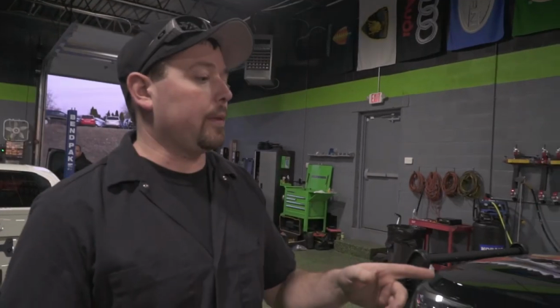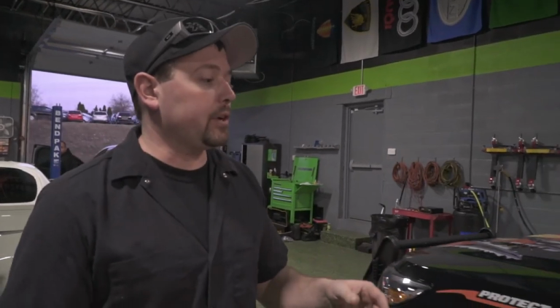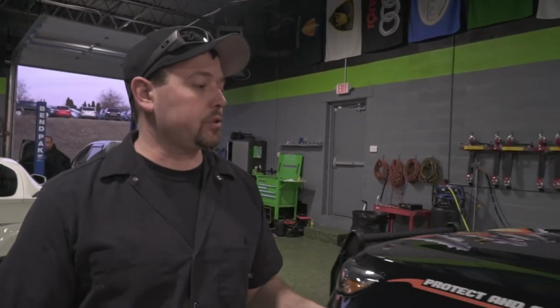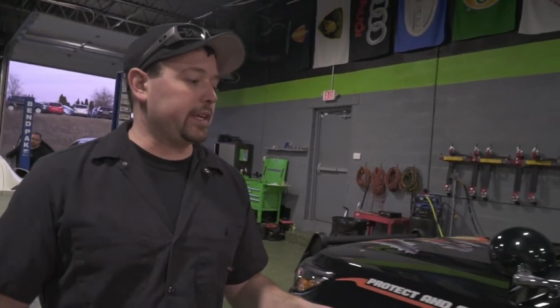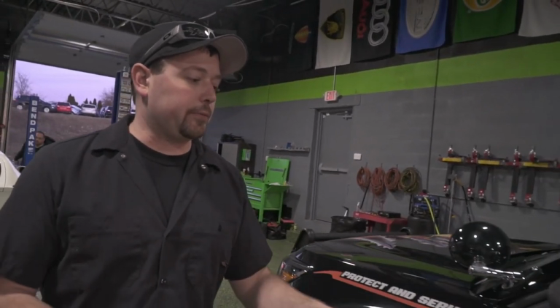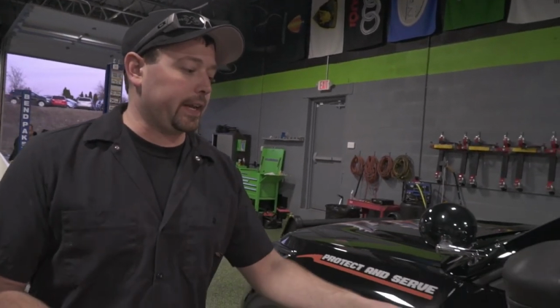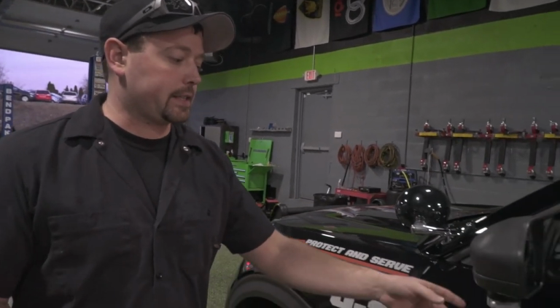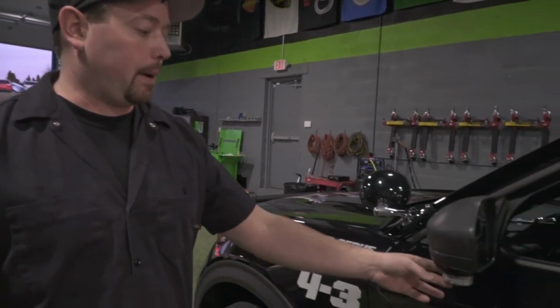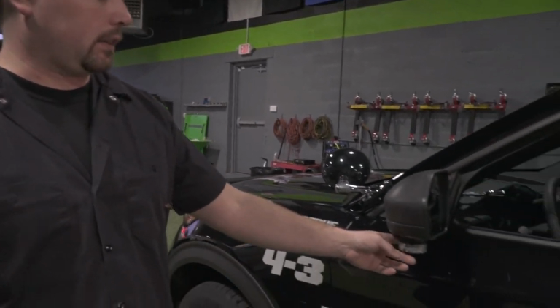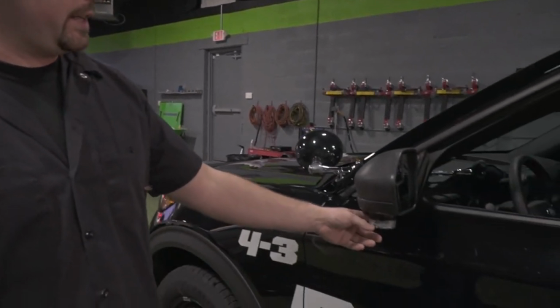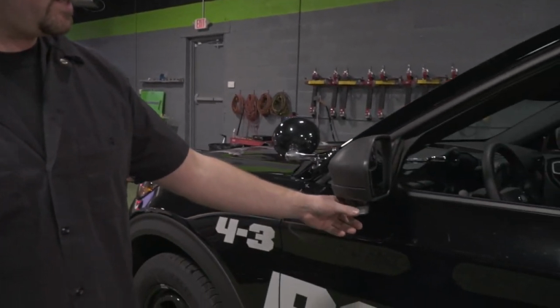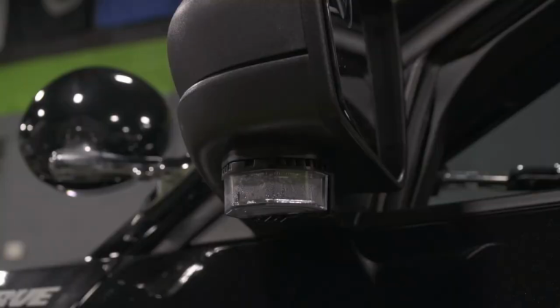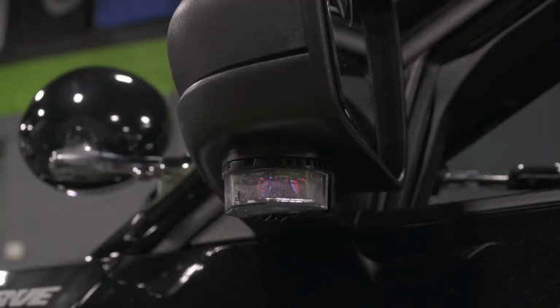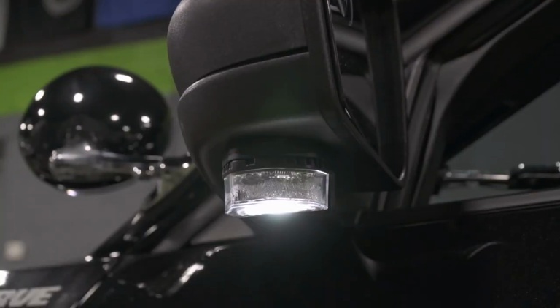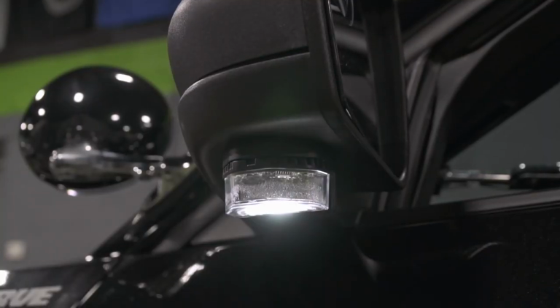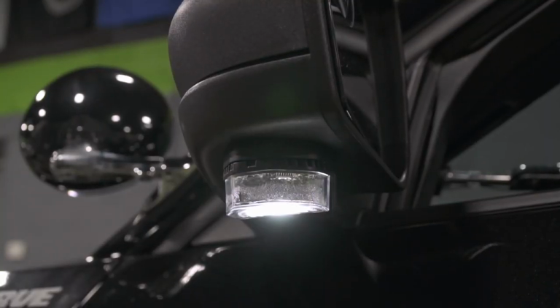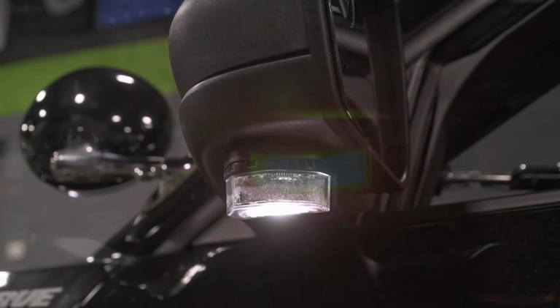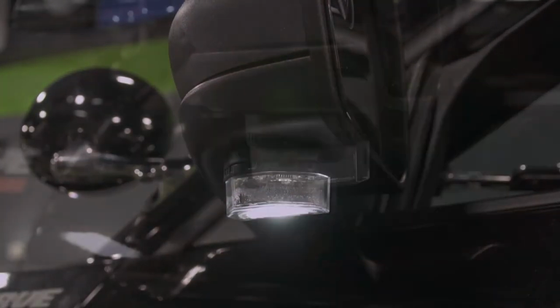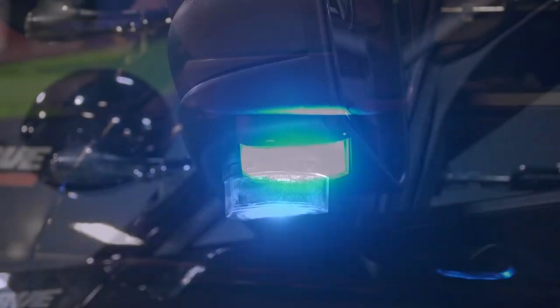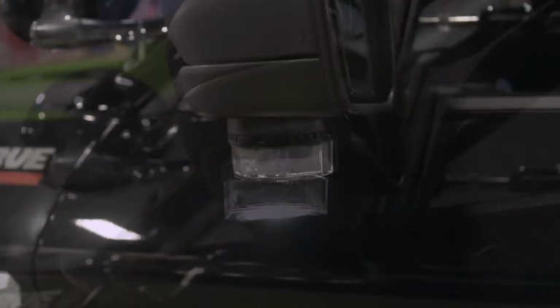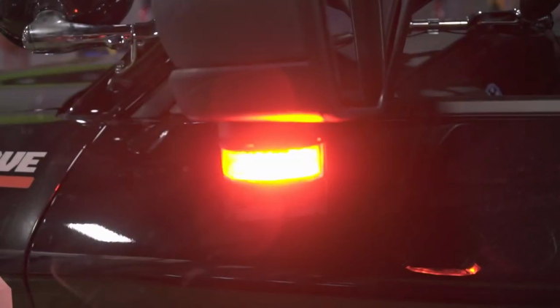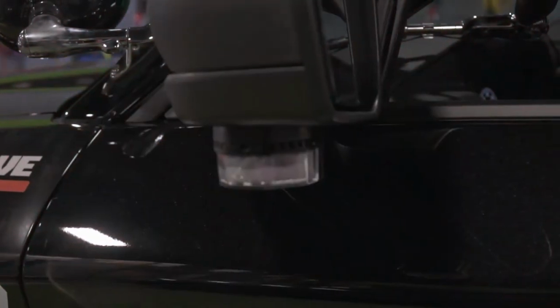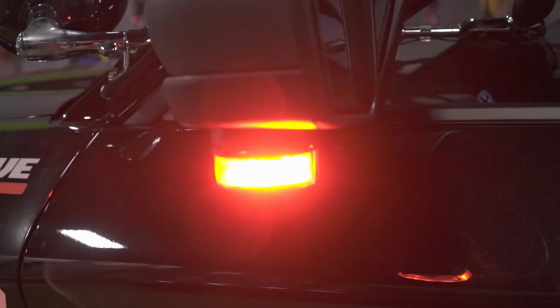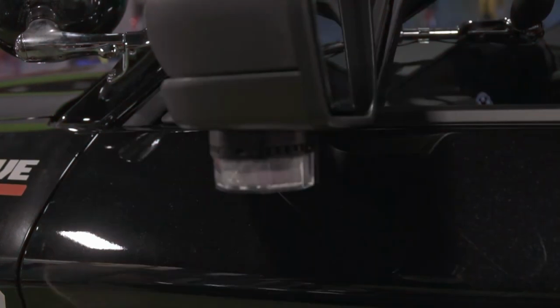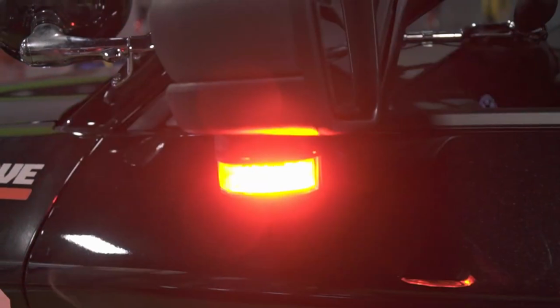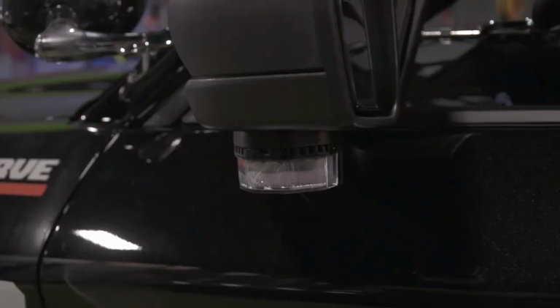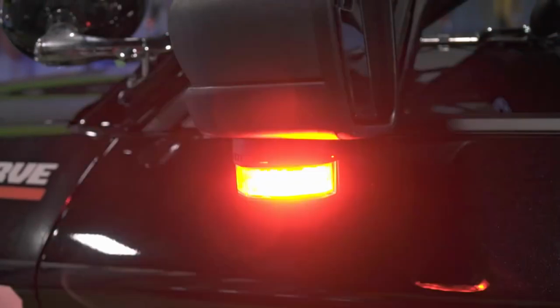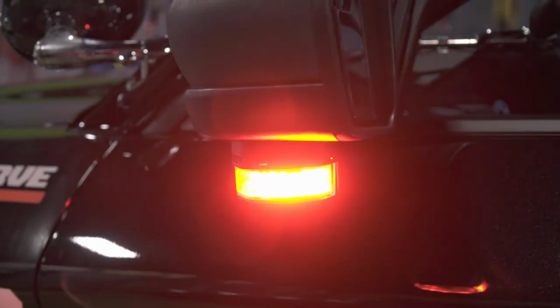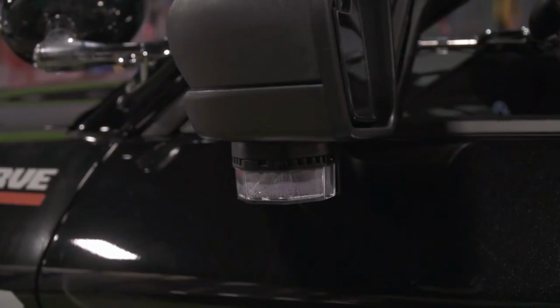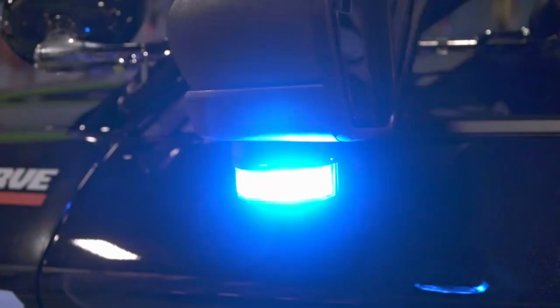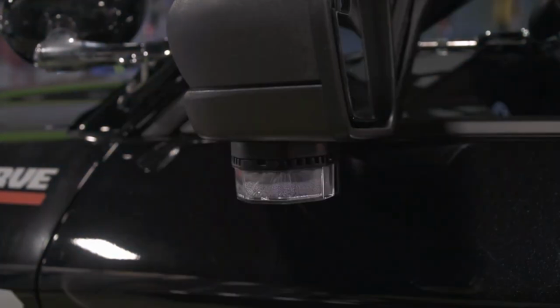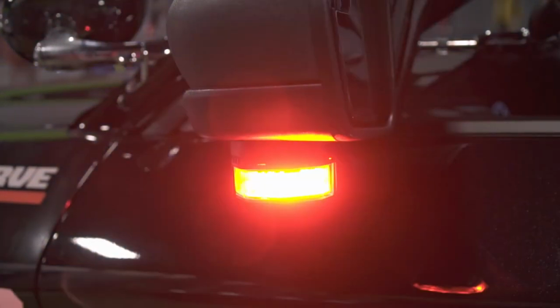On the mirrors we did the Phoenix puck lights. These will flash and light up the whole side of the car and the ground beside it.